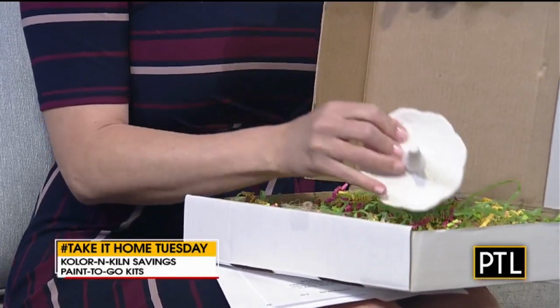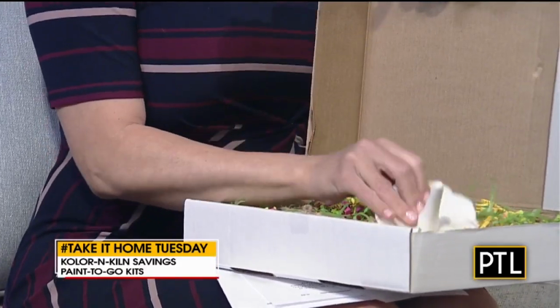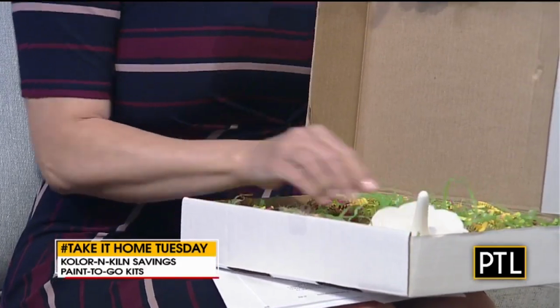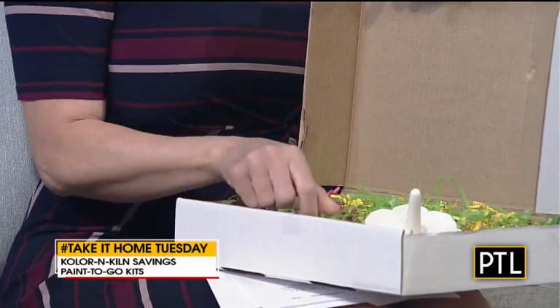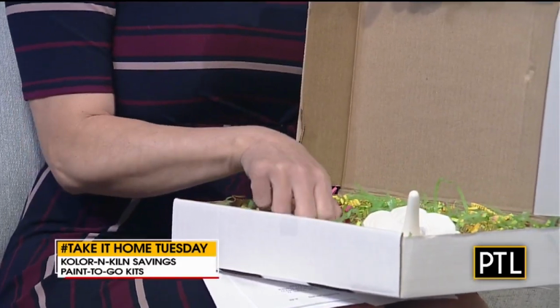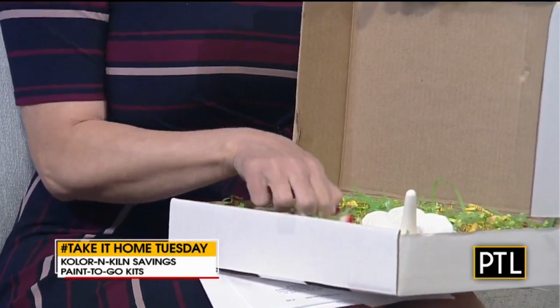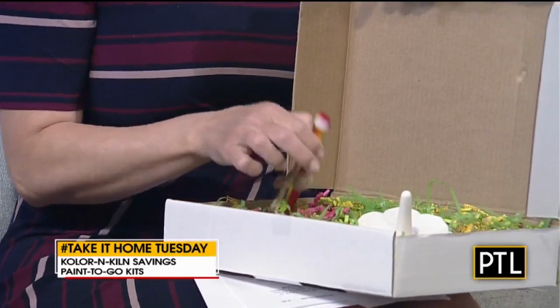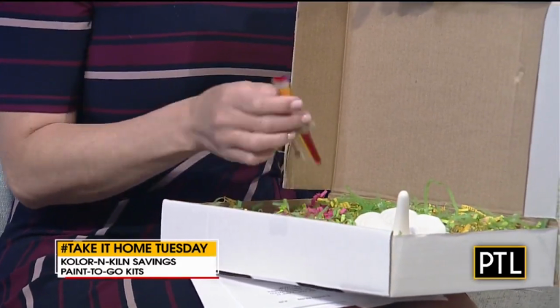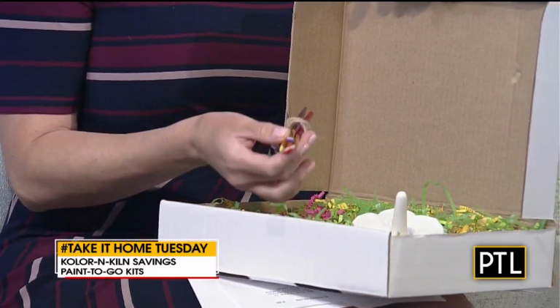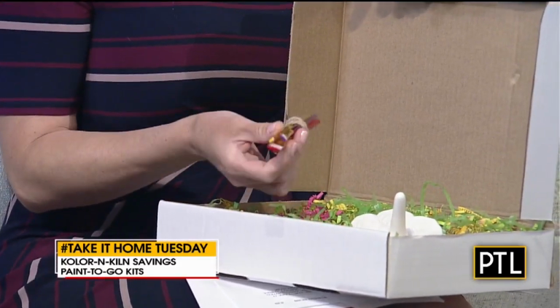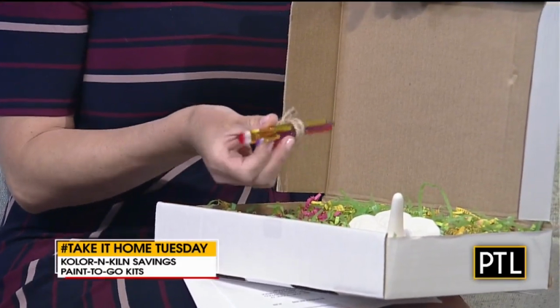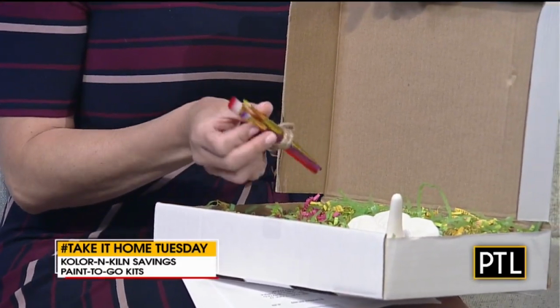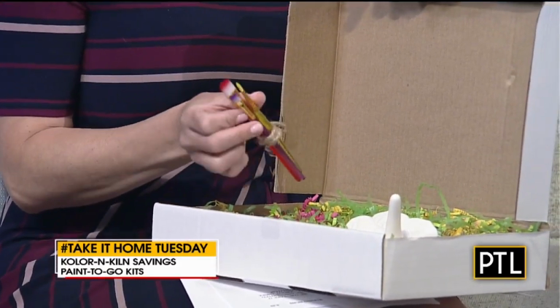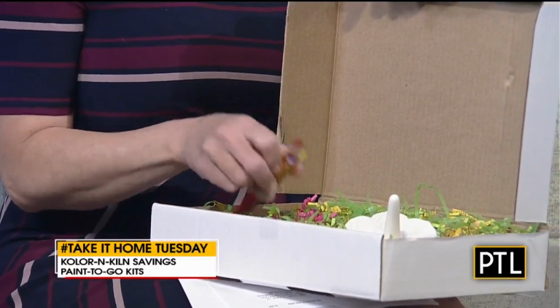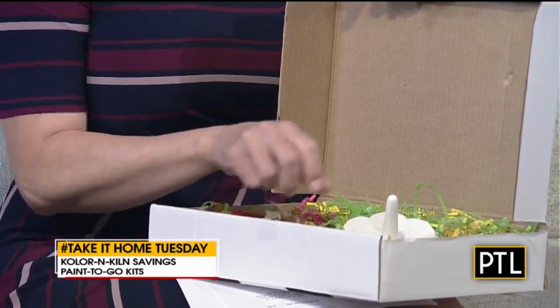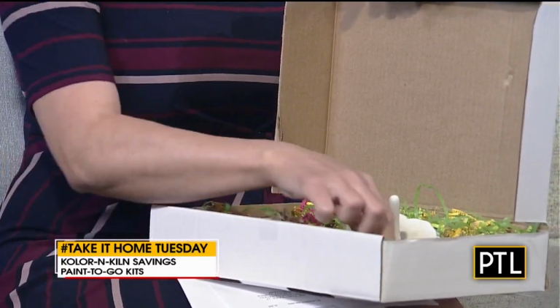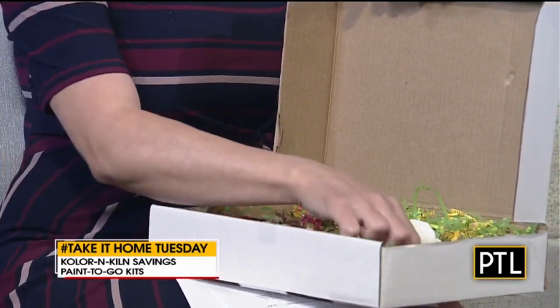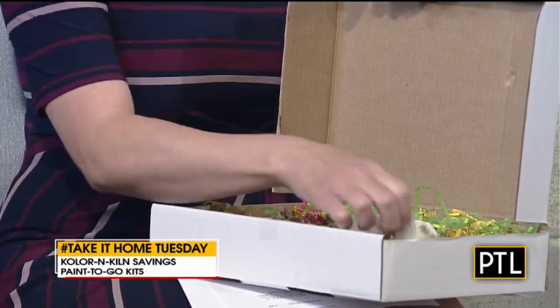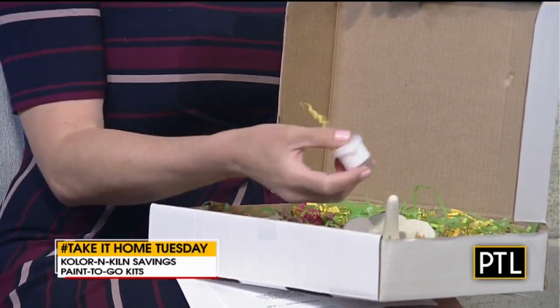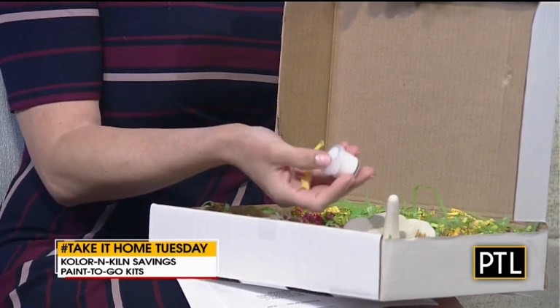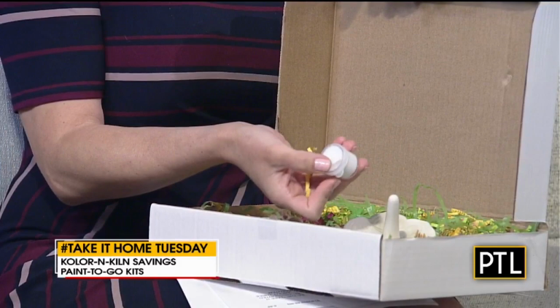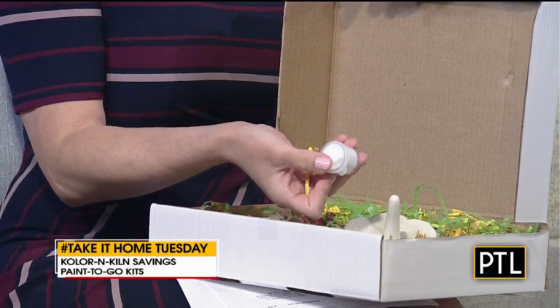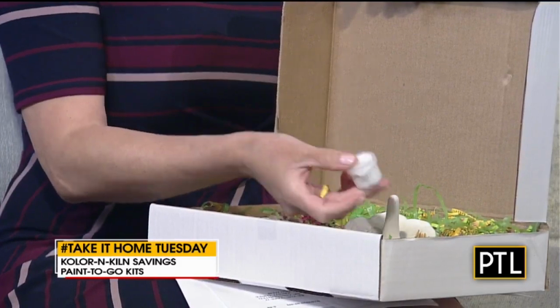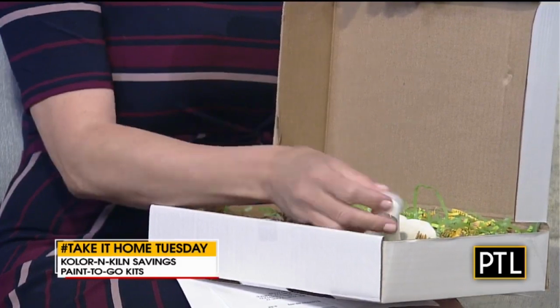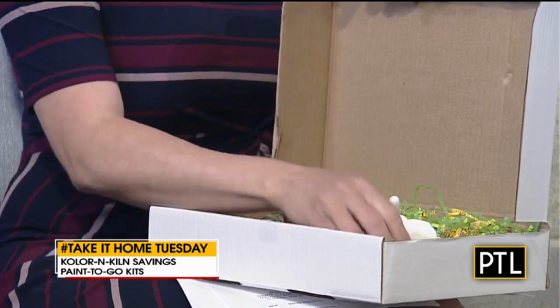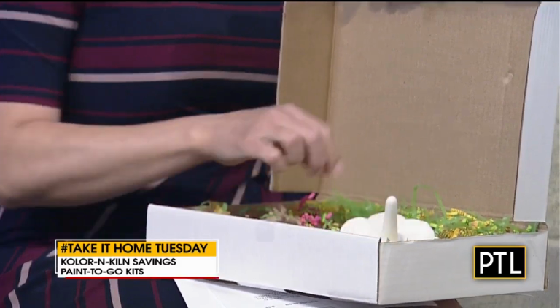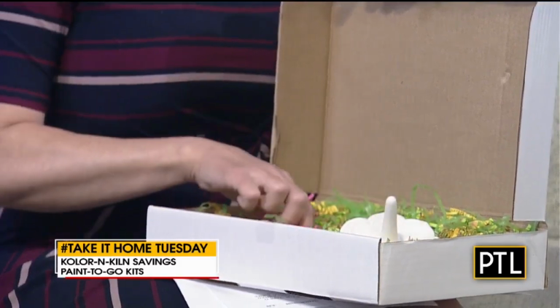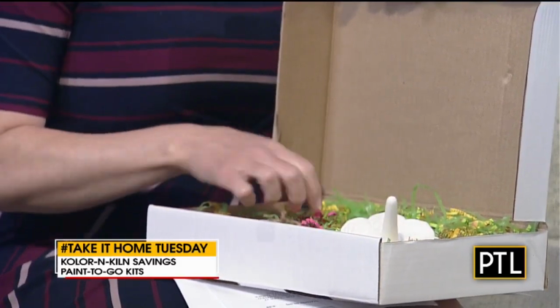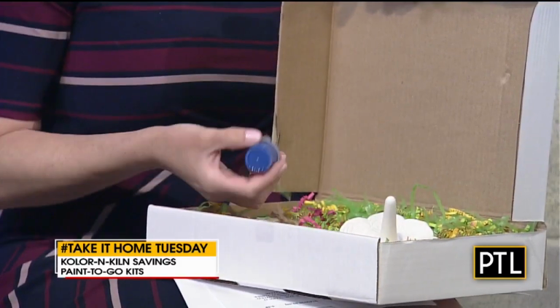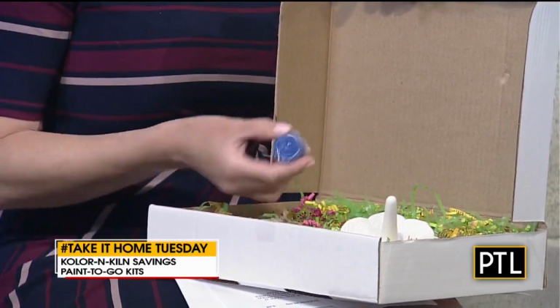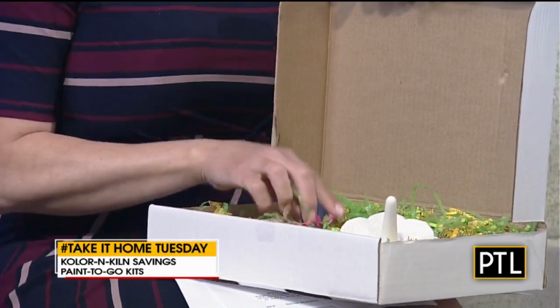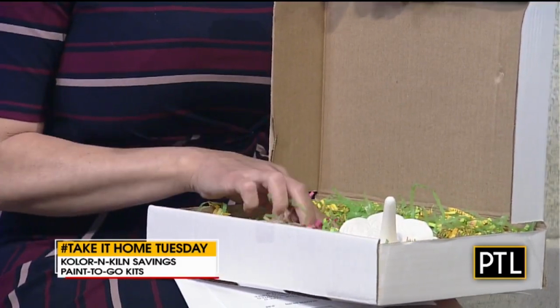But in this, you get the paintbrushes — you'll see them in there — and as well you'll get the little paints. There are several different colors in here.